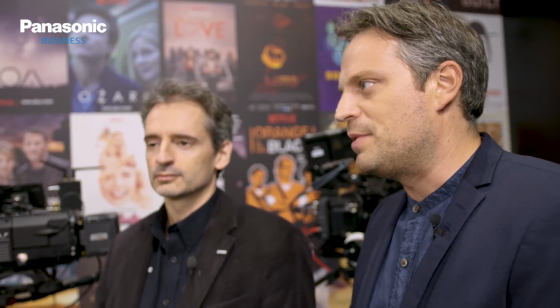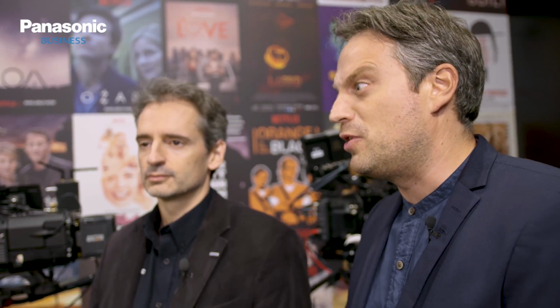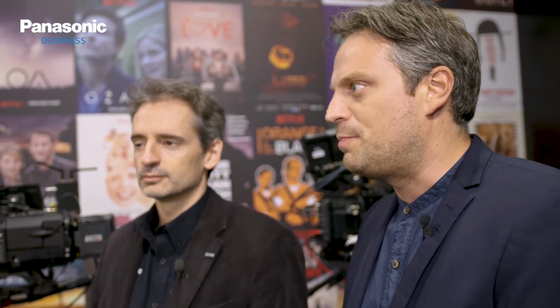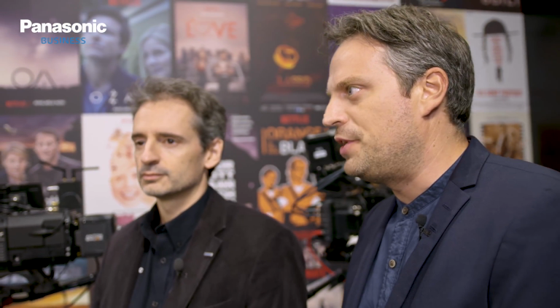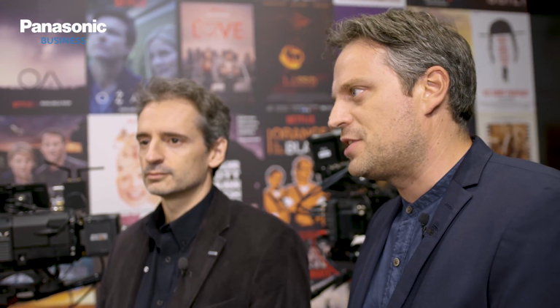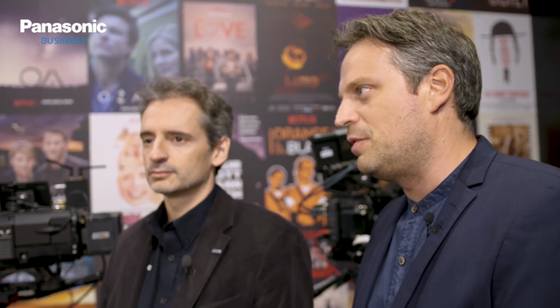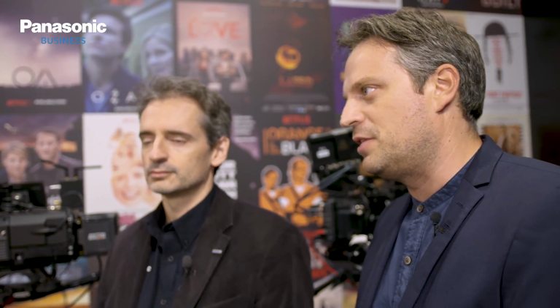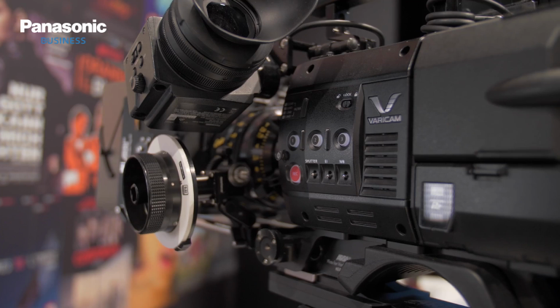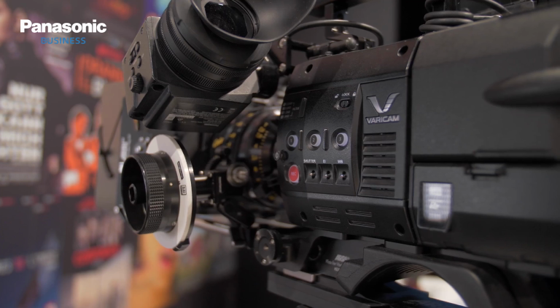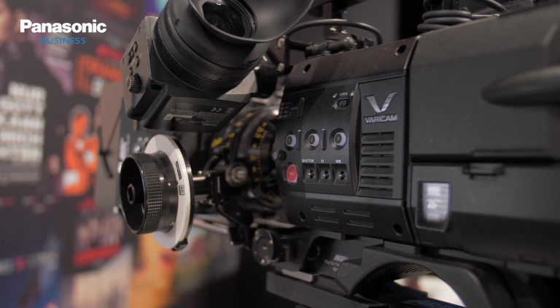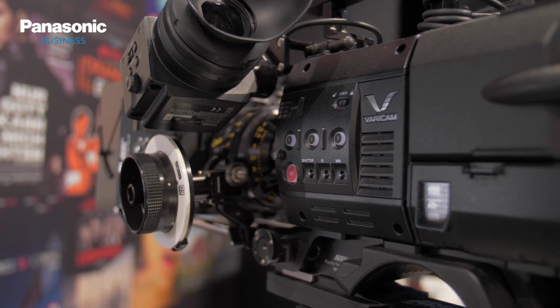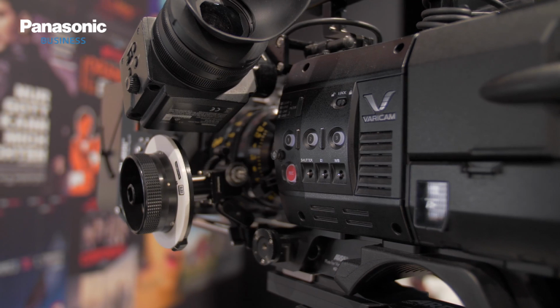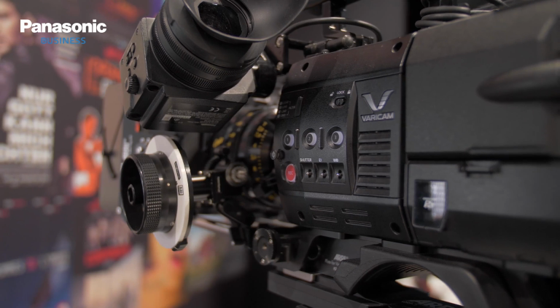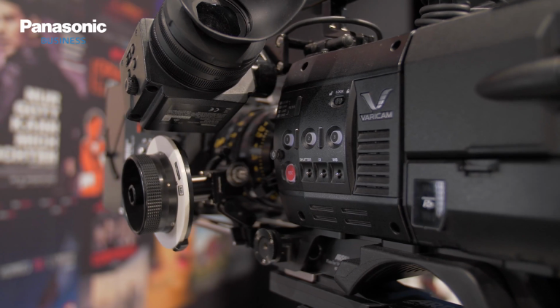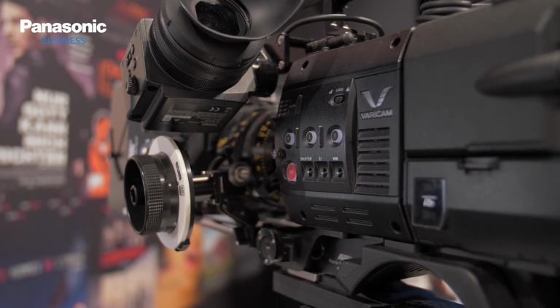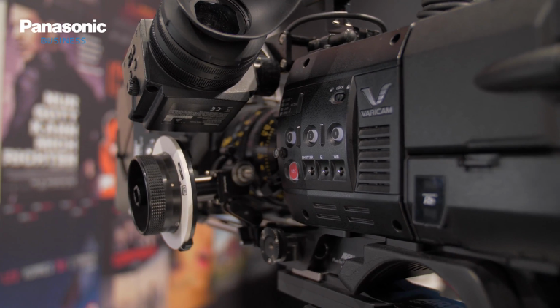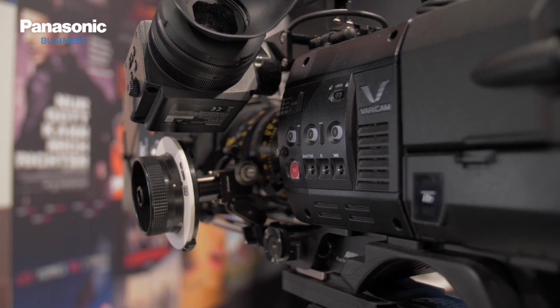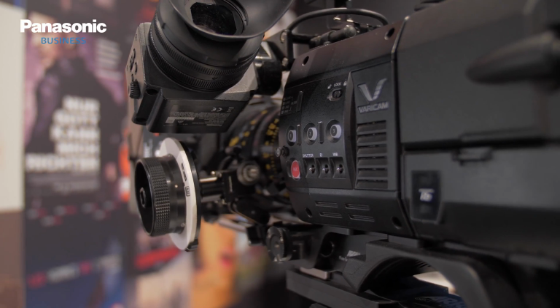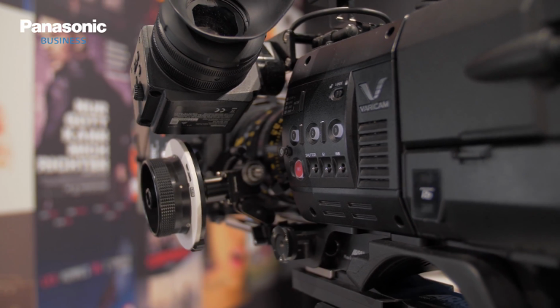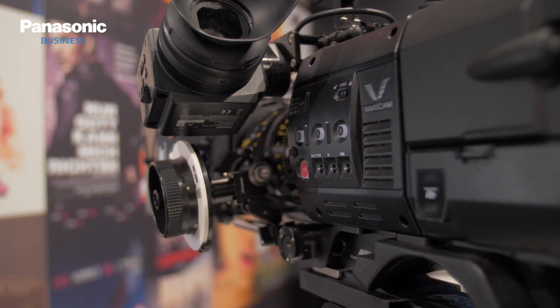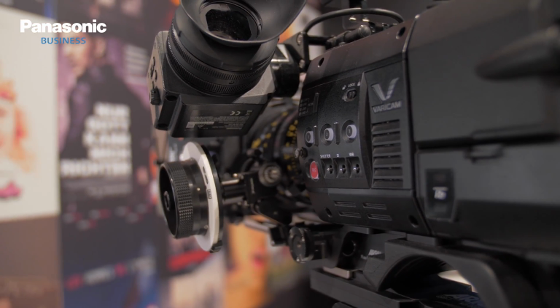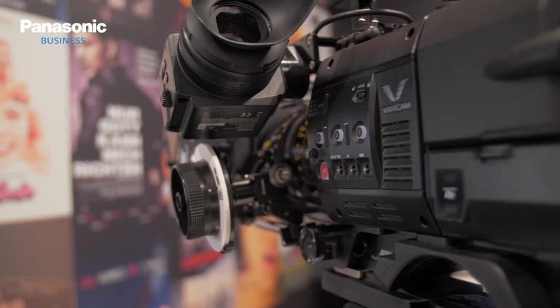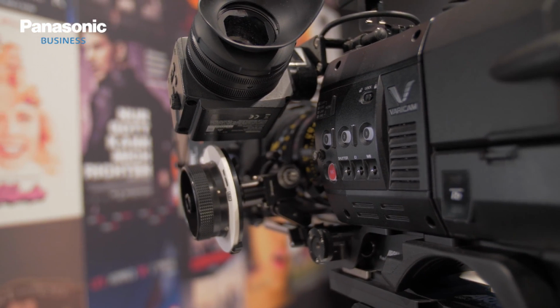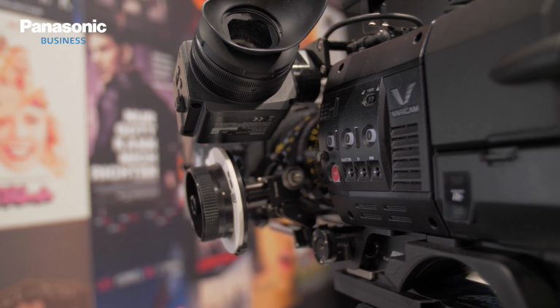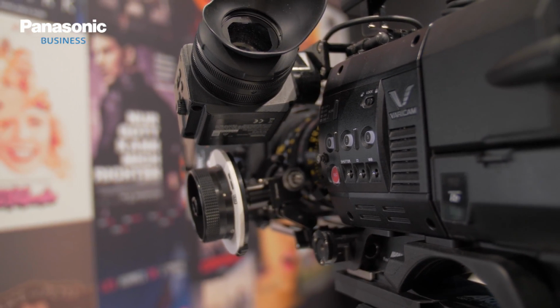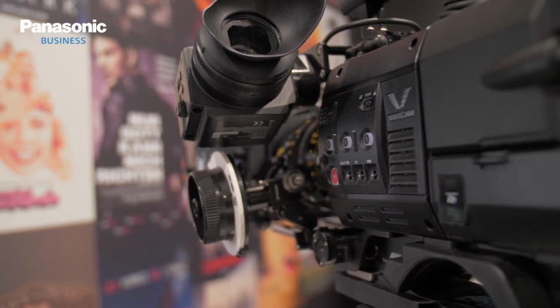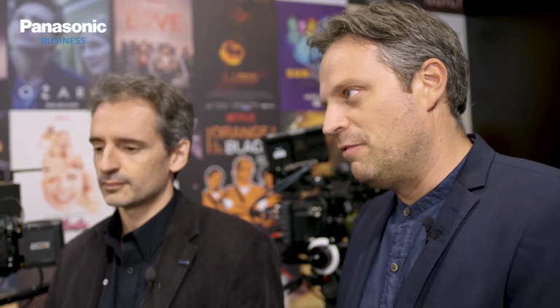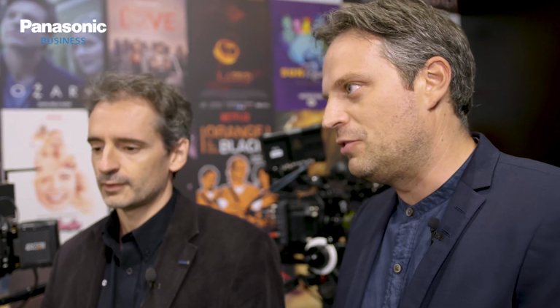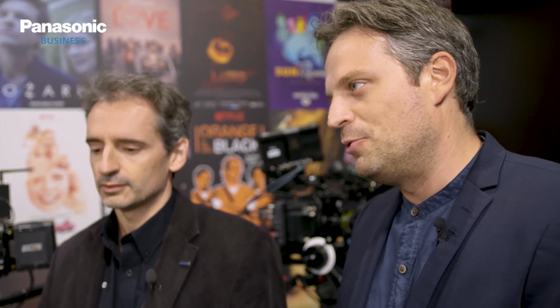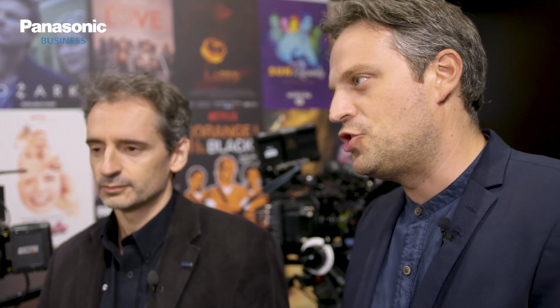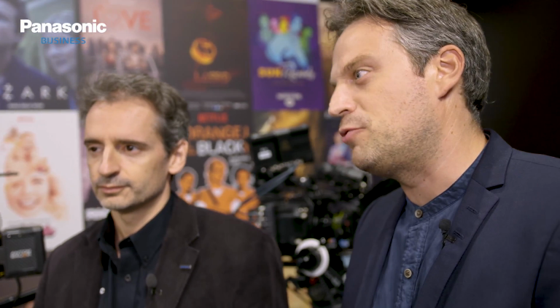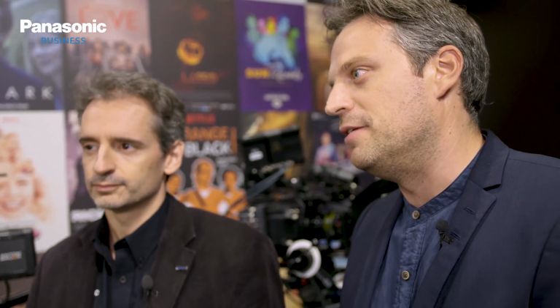Since then I gained quite some experience with the 35, with the LT, with the EVA1, even down to the GH5.